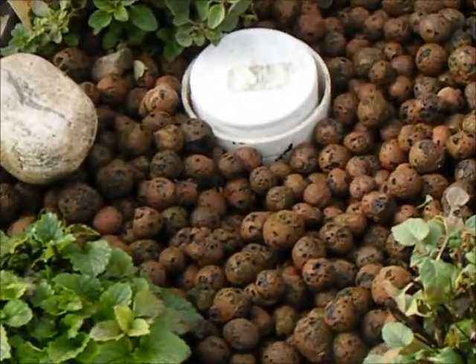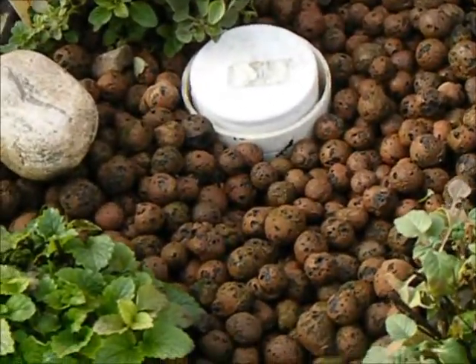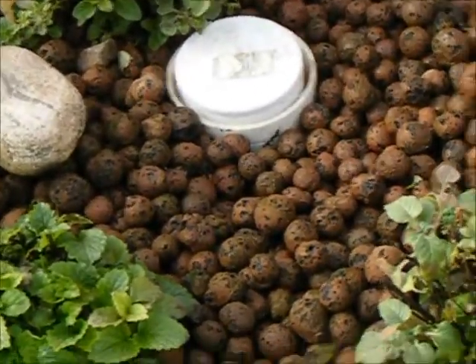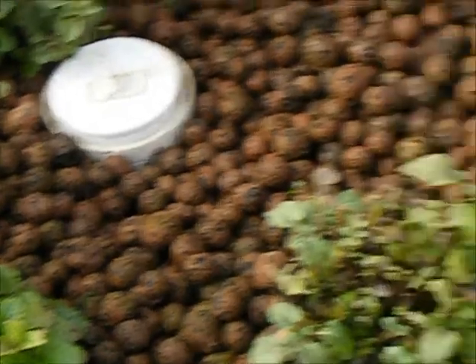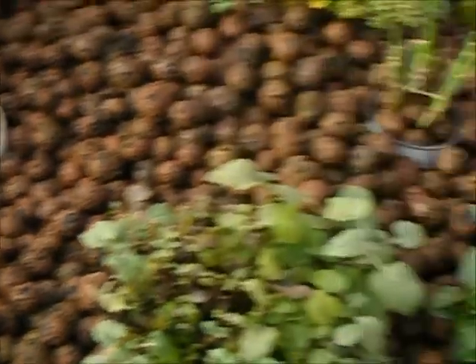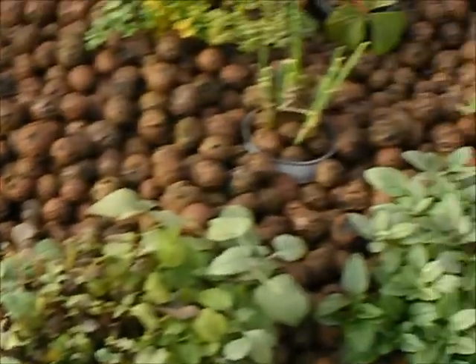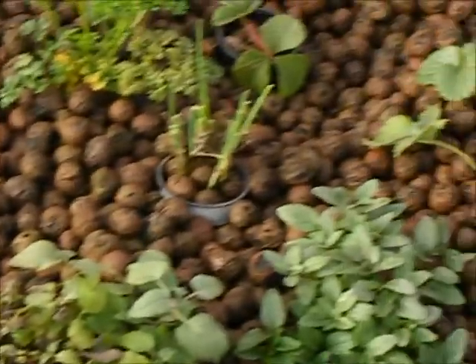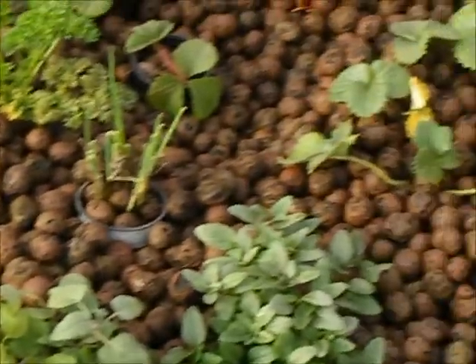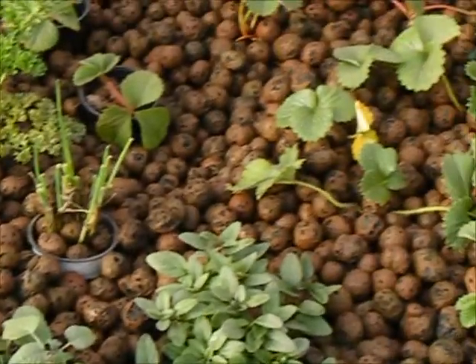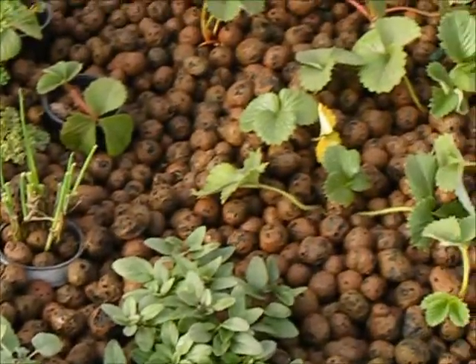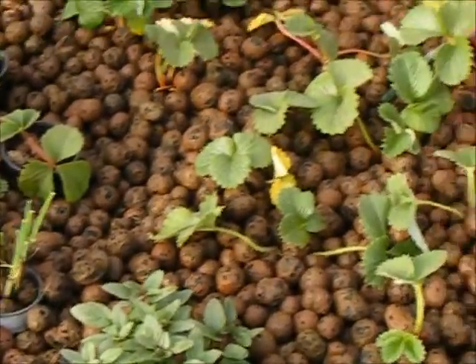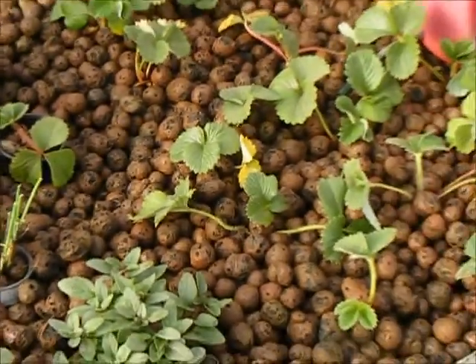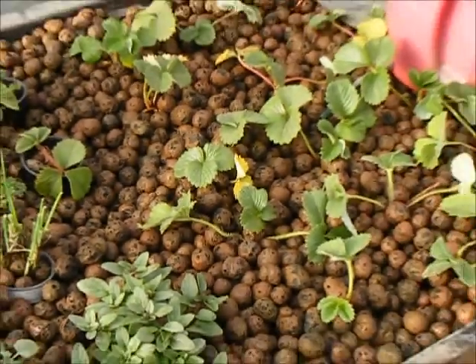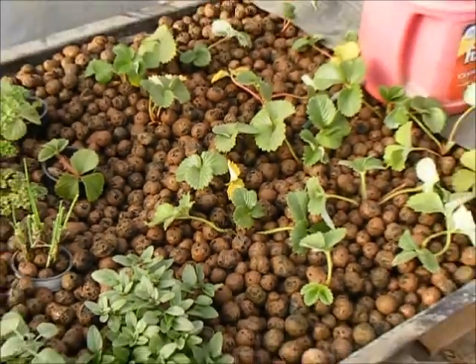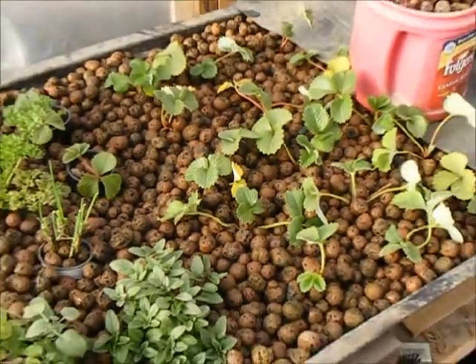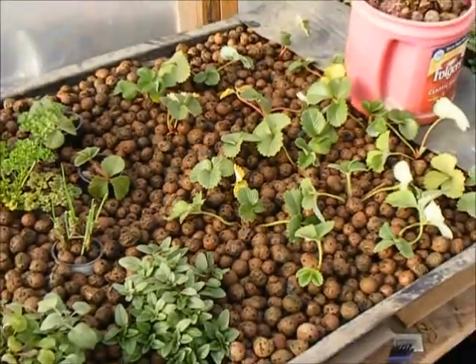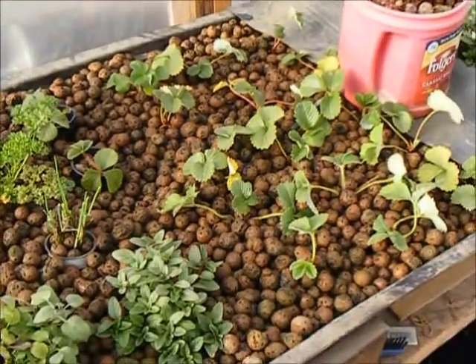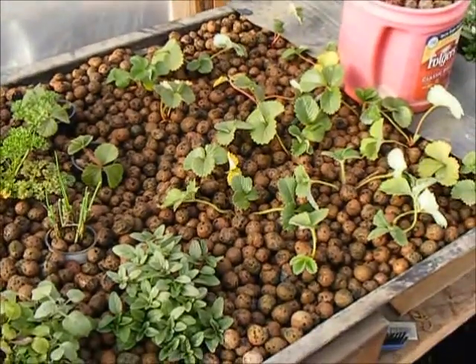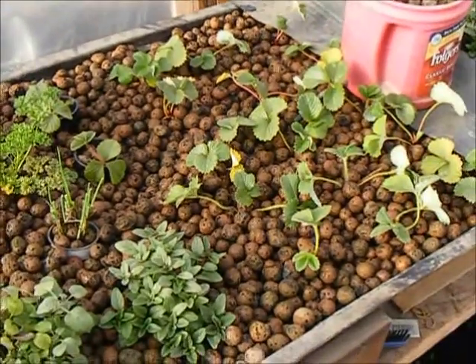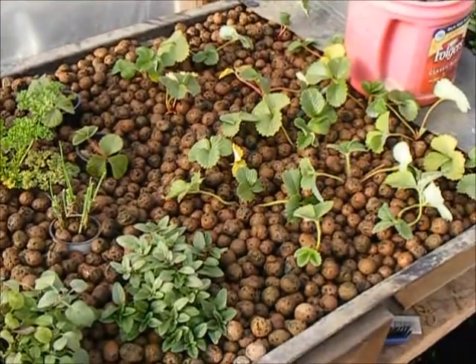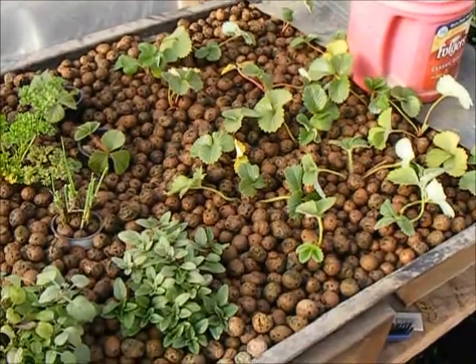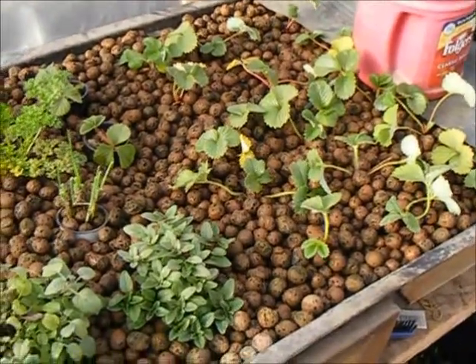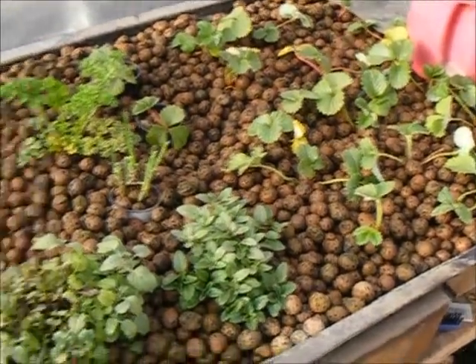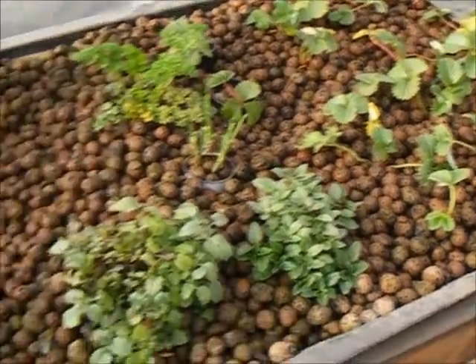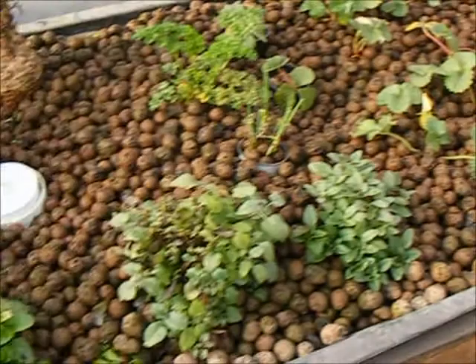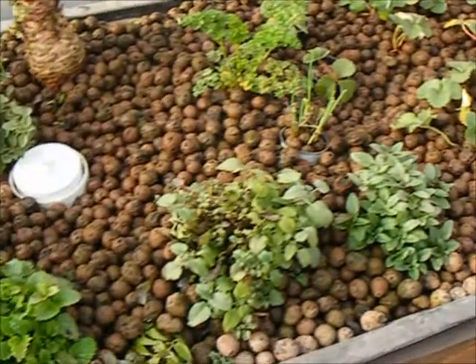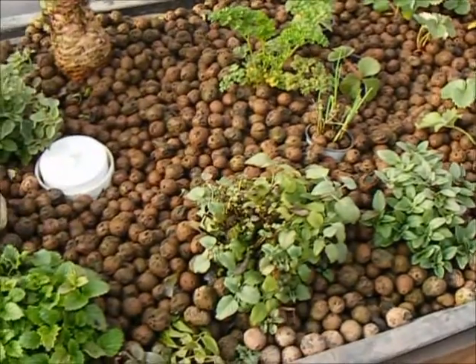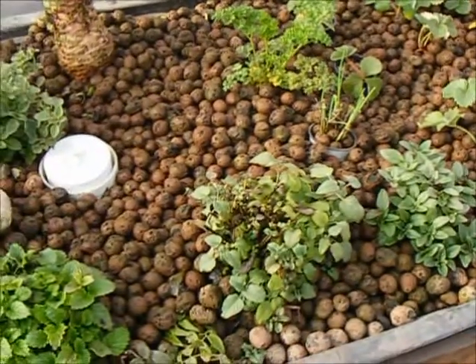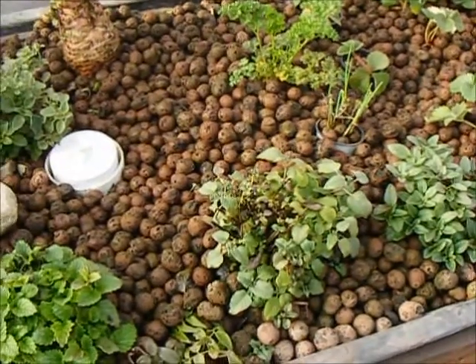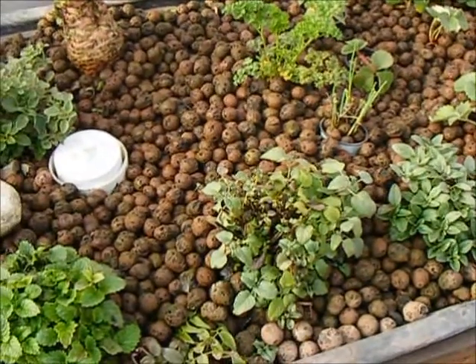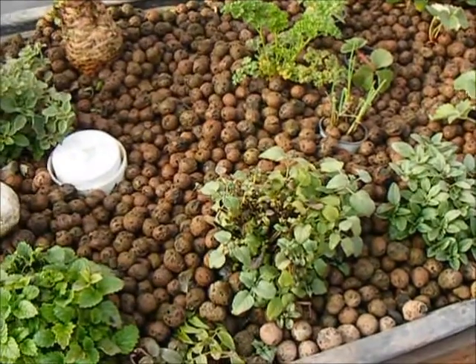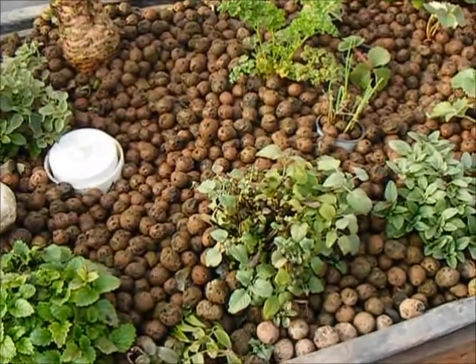Once again allowing your aquaponic water to fill with nutrient-rich water to feed your plants.